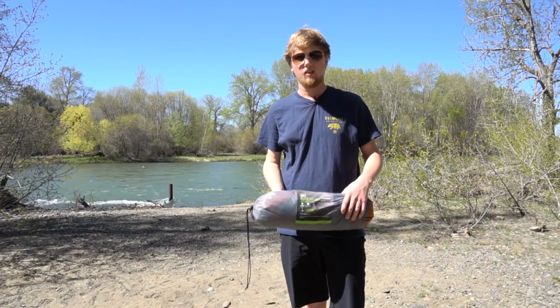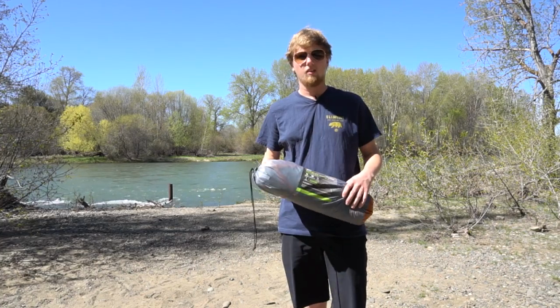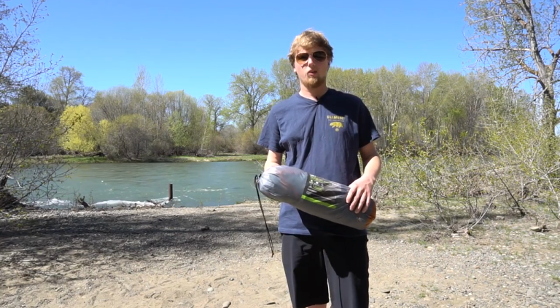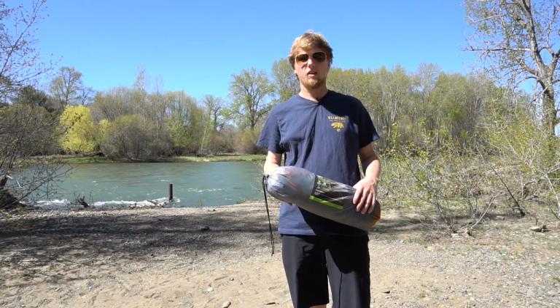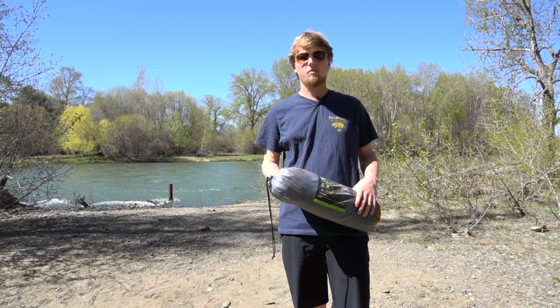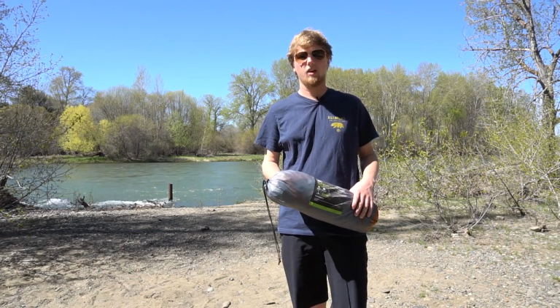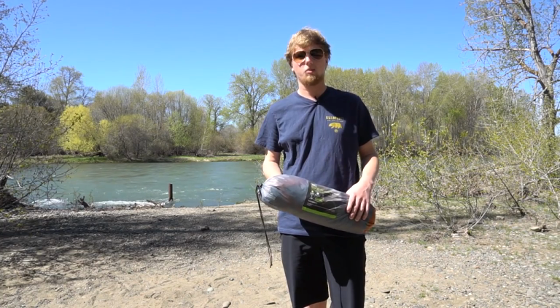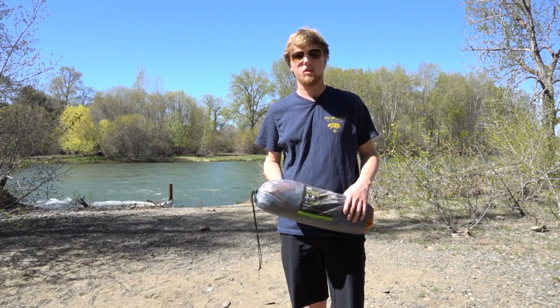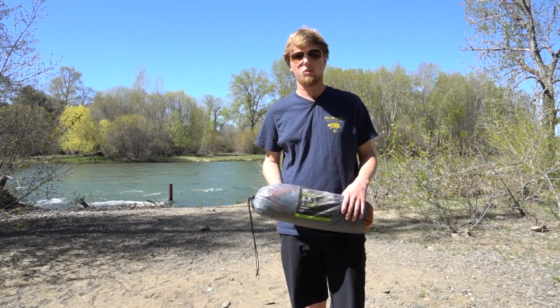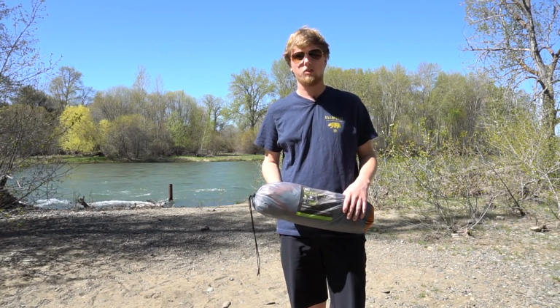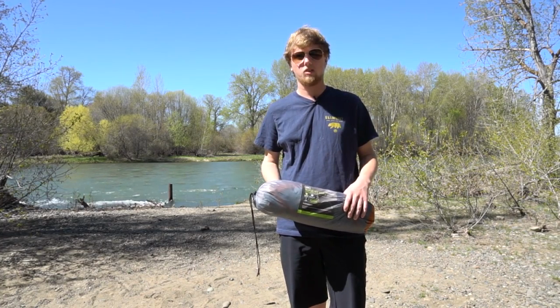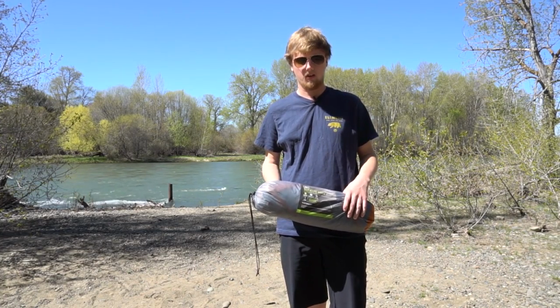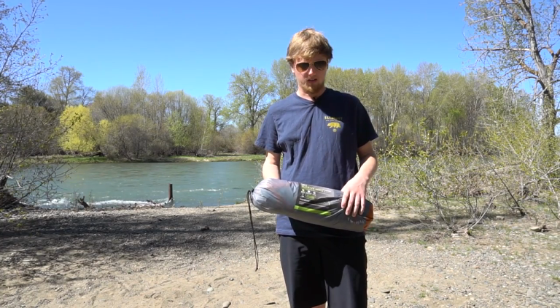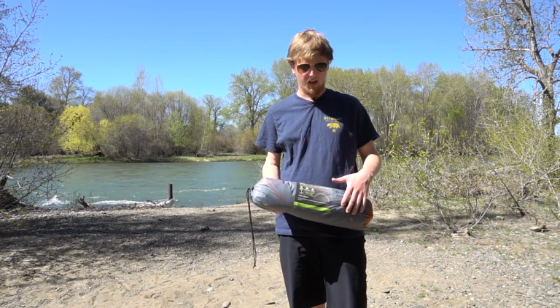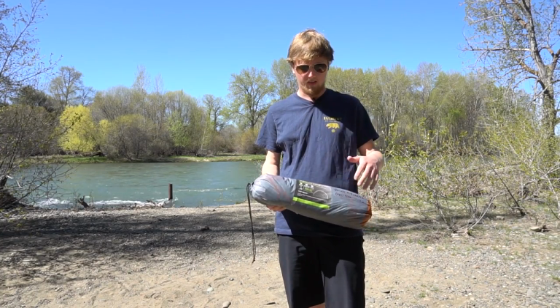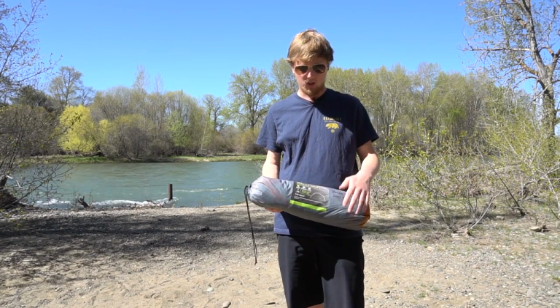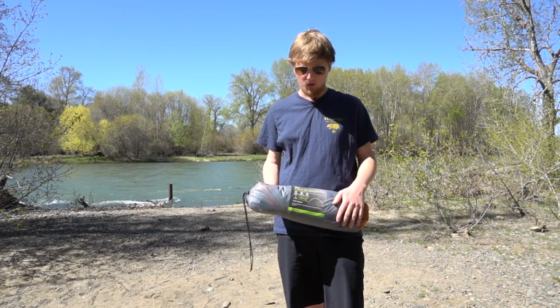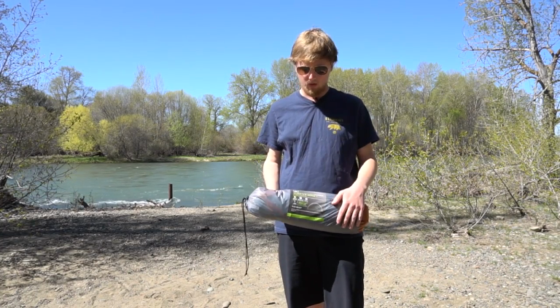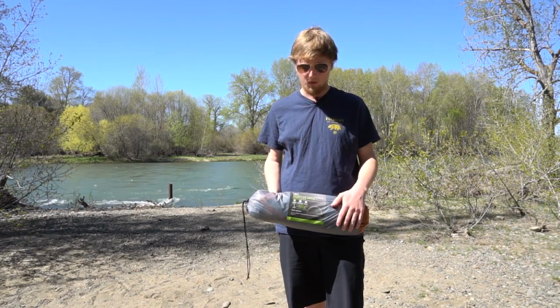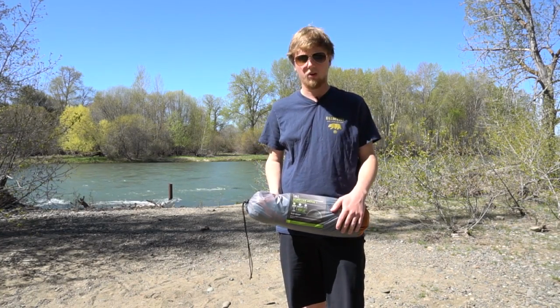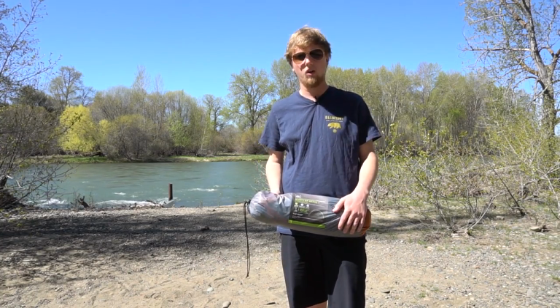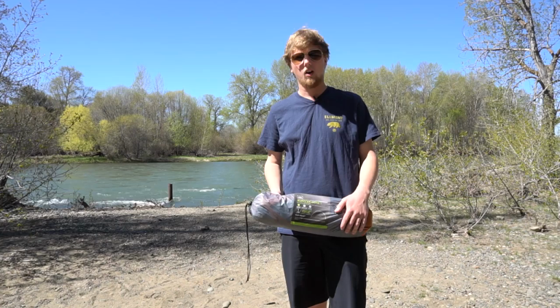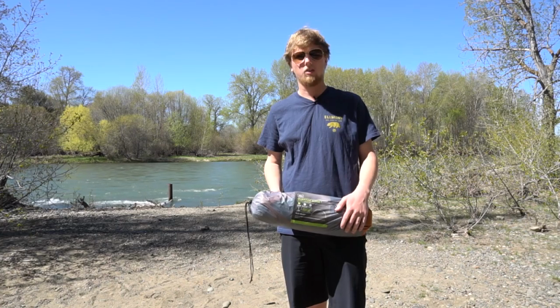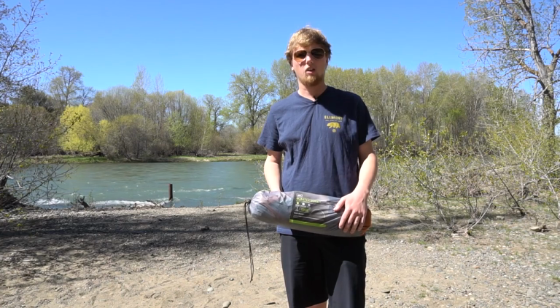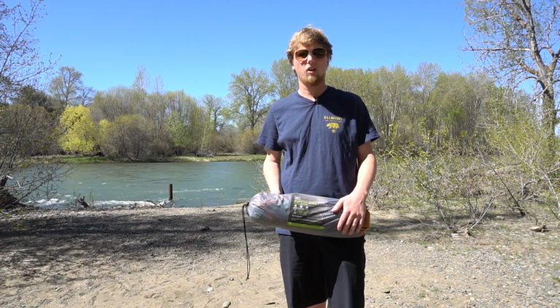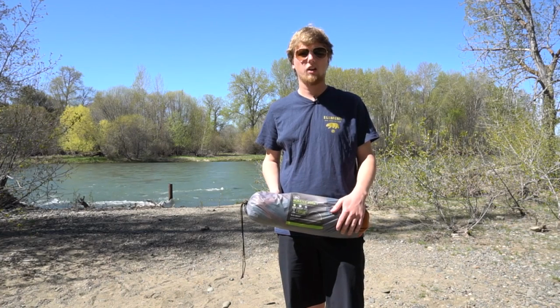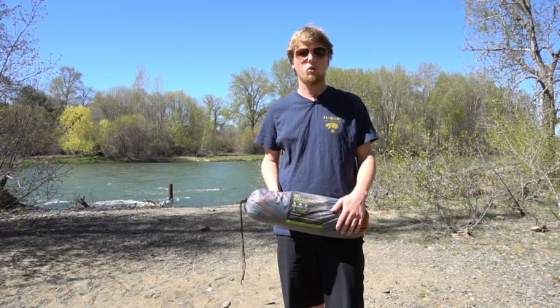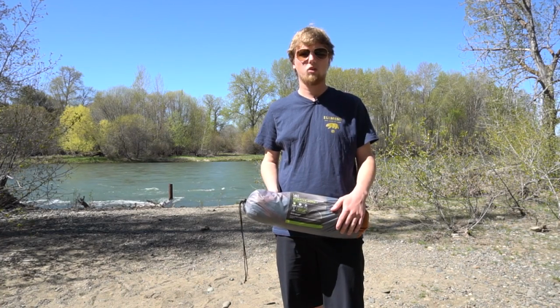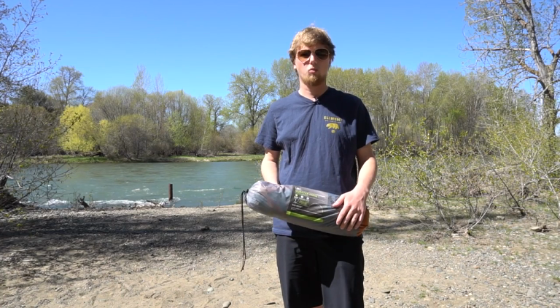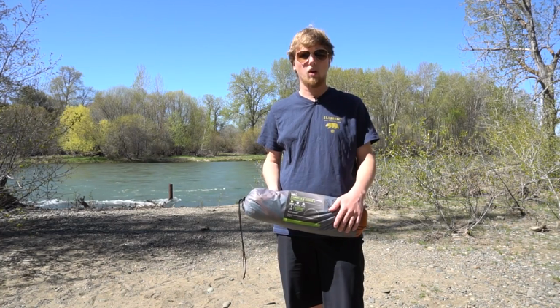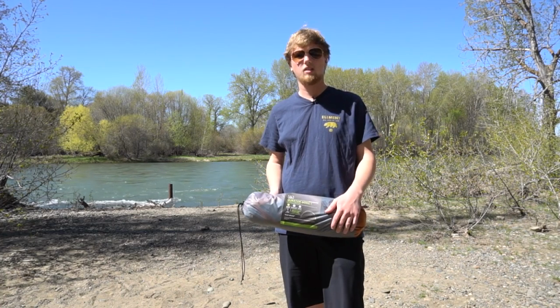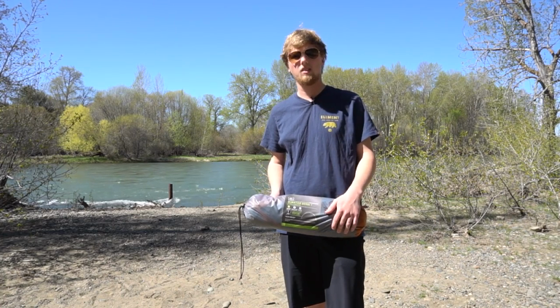Hey everybody, Brian from the Western Wanderers here and today I have a short review for you of the REI Quarterdome One Tent.